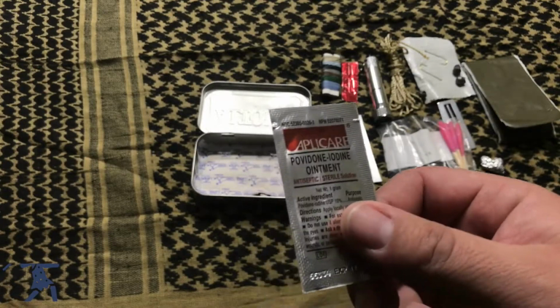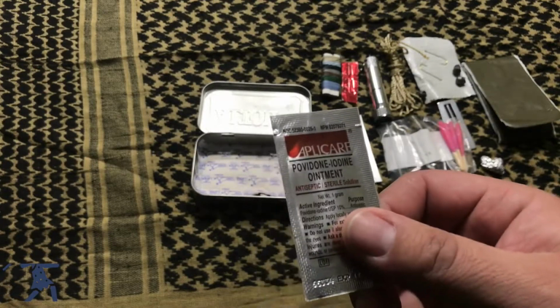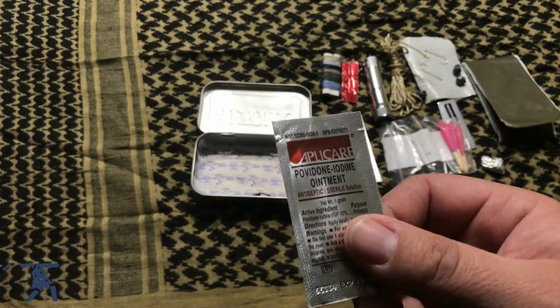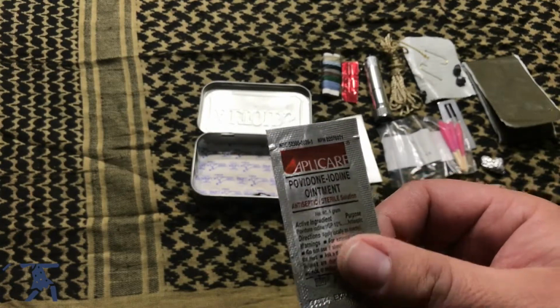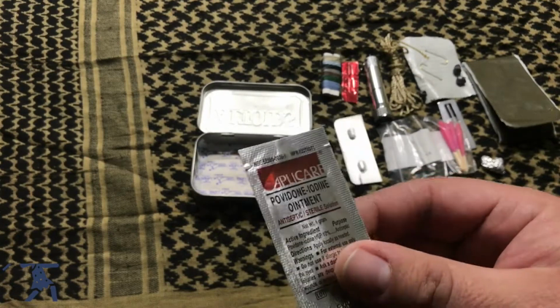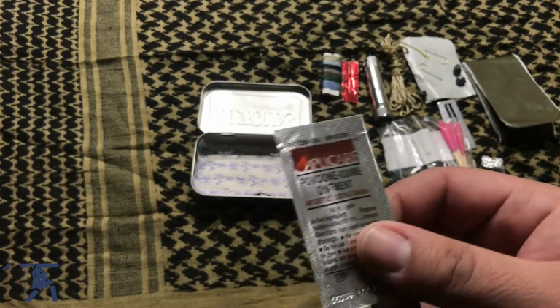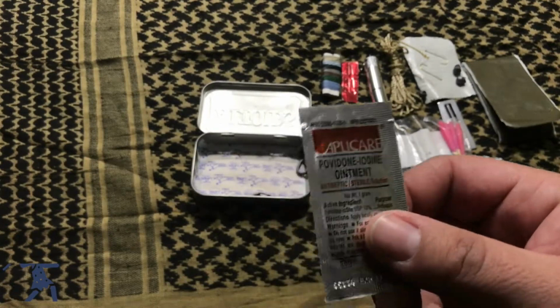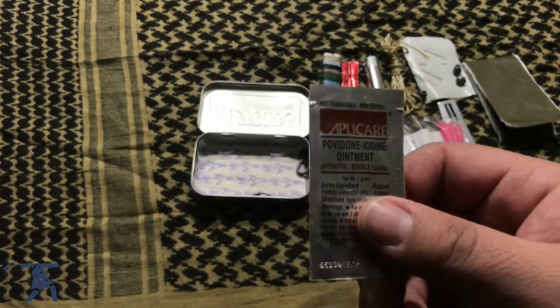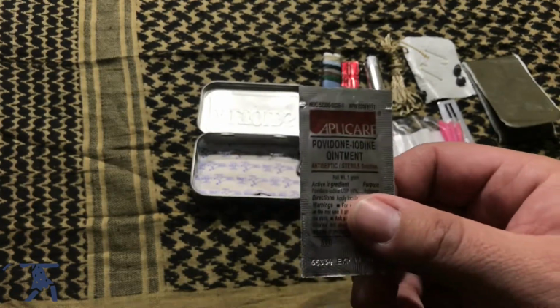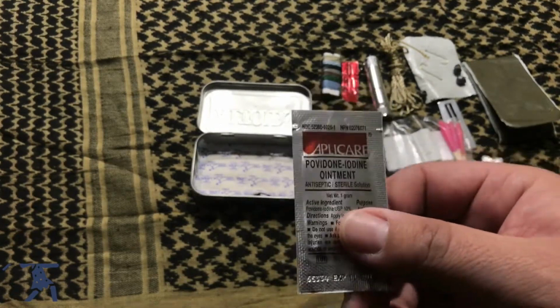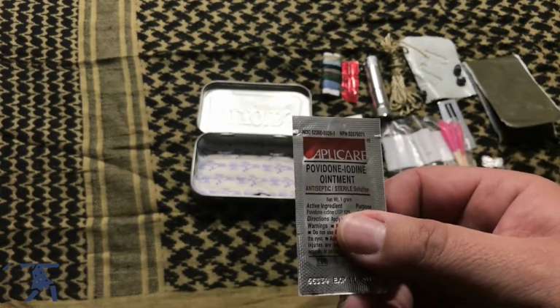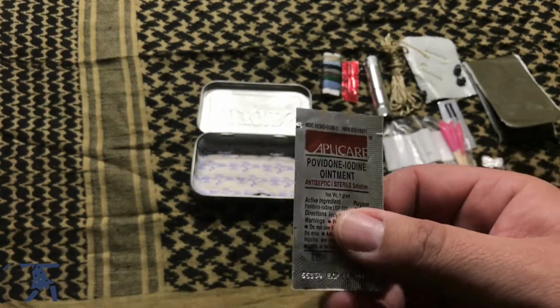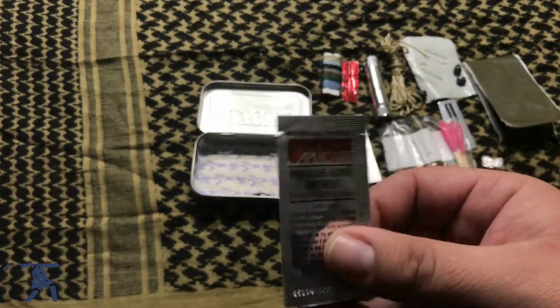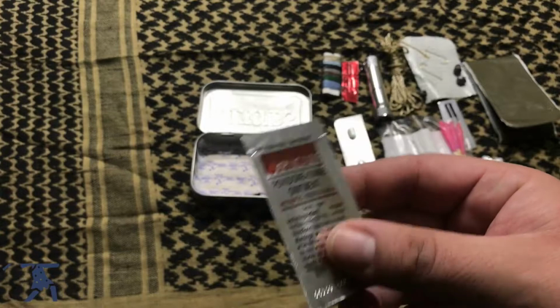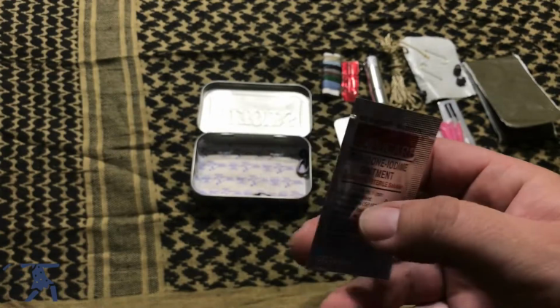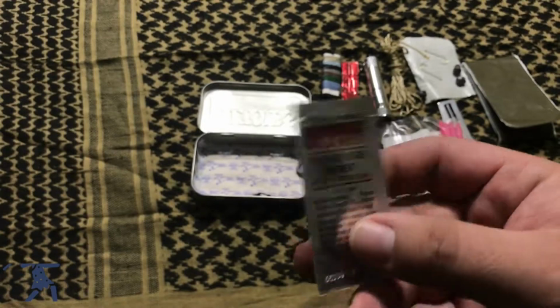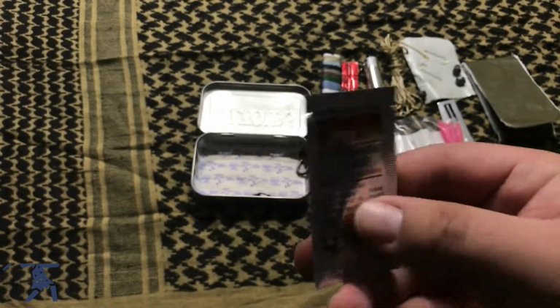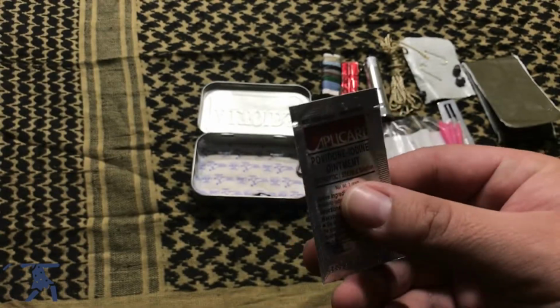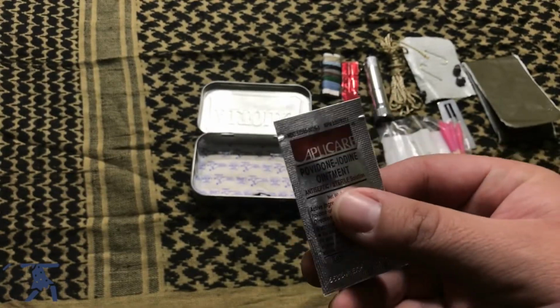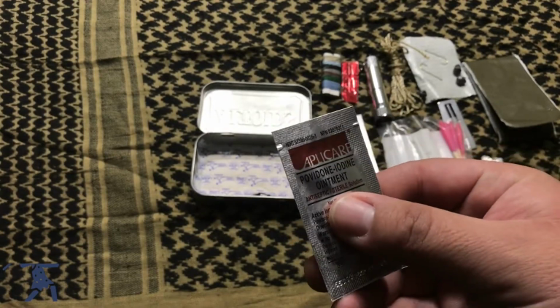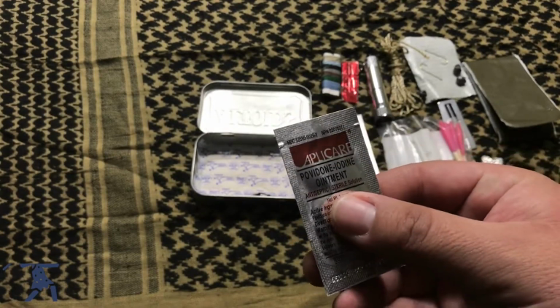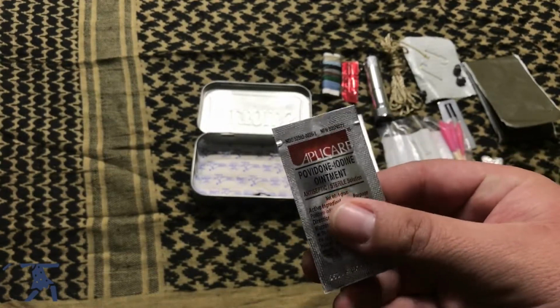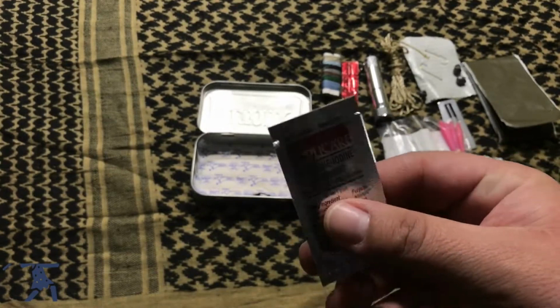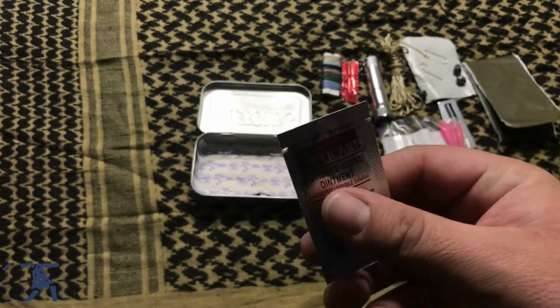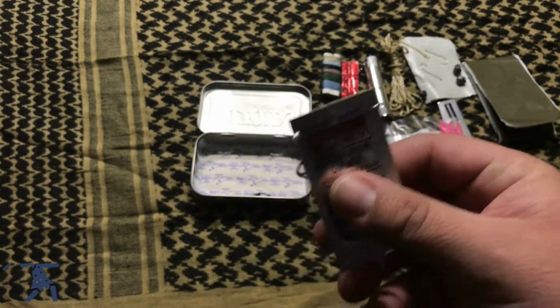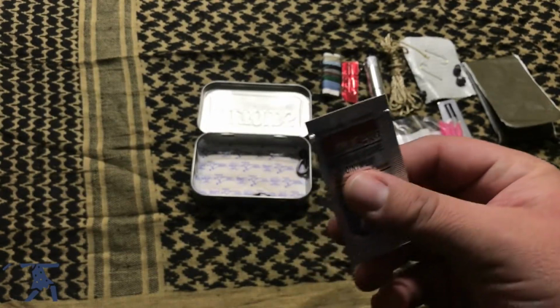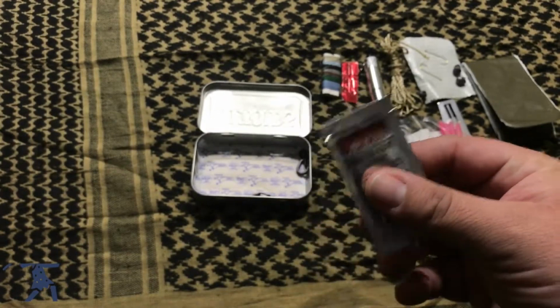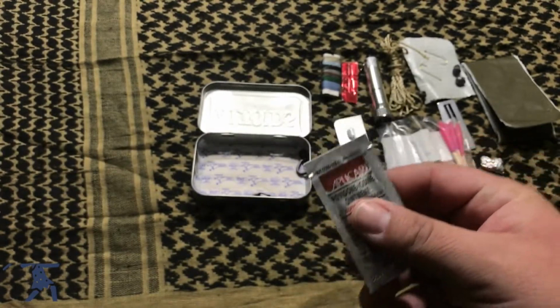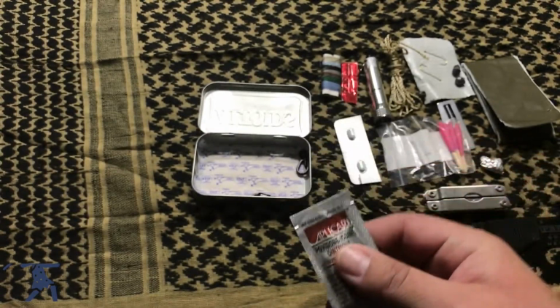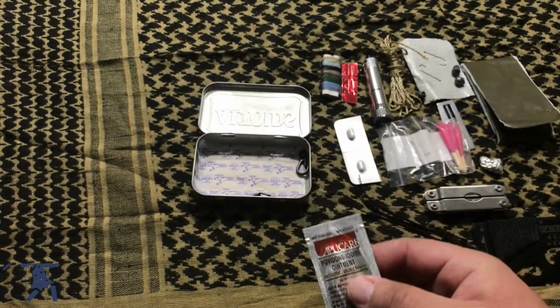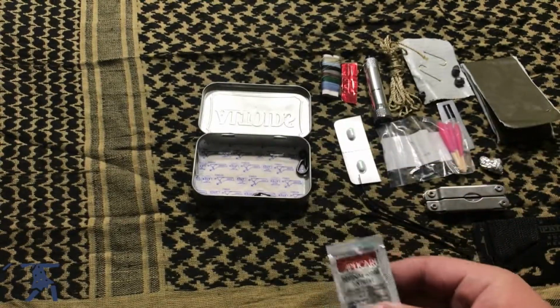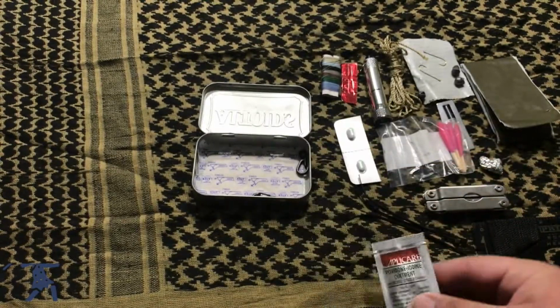Next we have iodine ointment, so in case you get a cut or wound you can put this on so you don't get any infection.